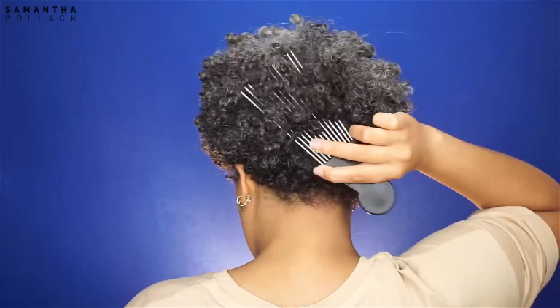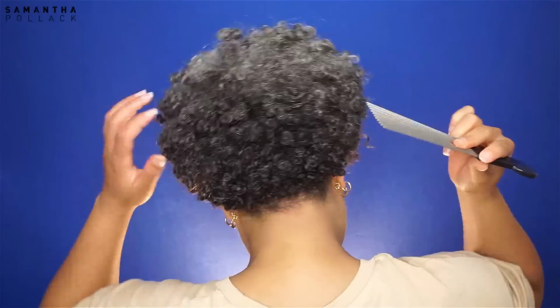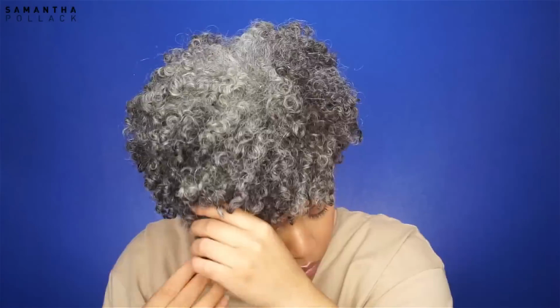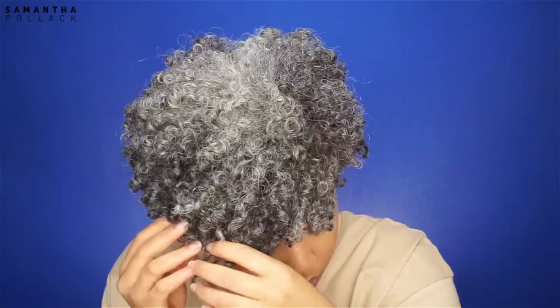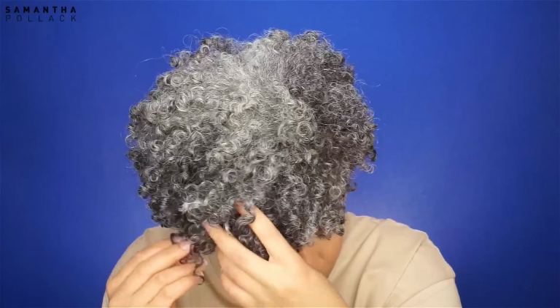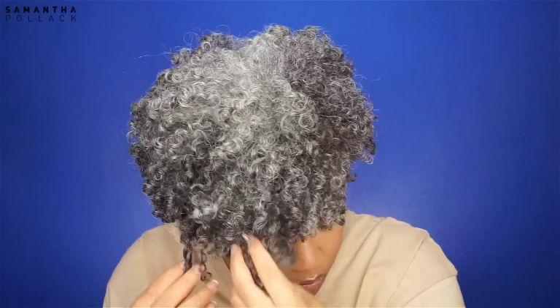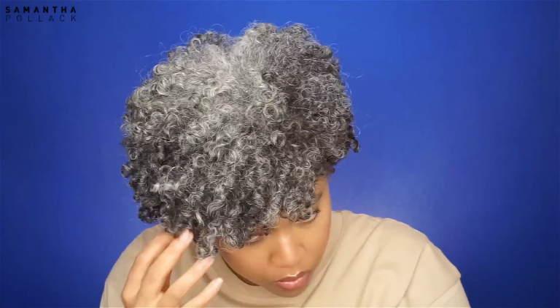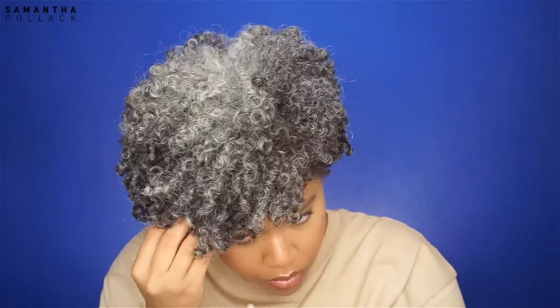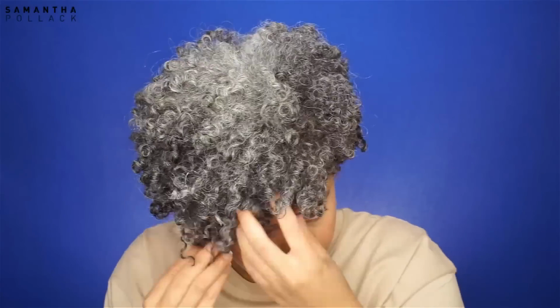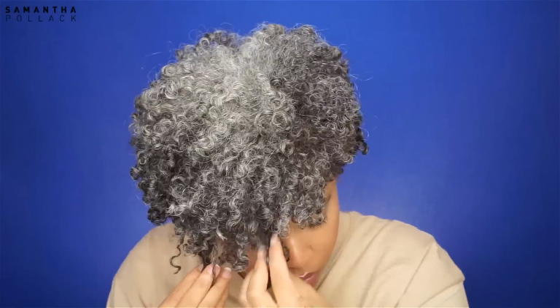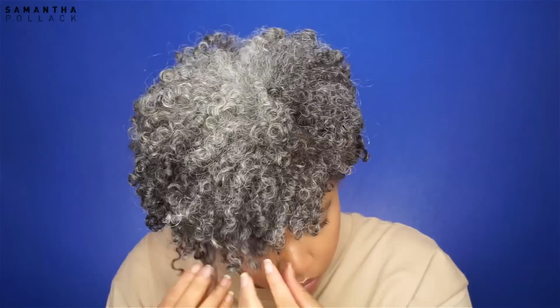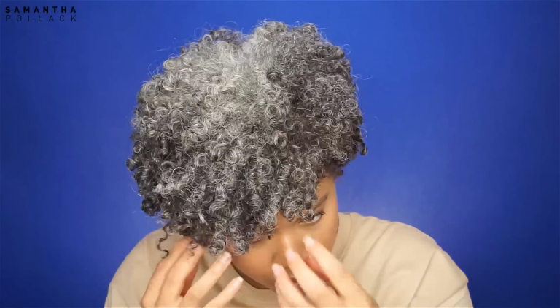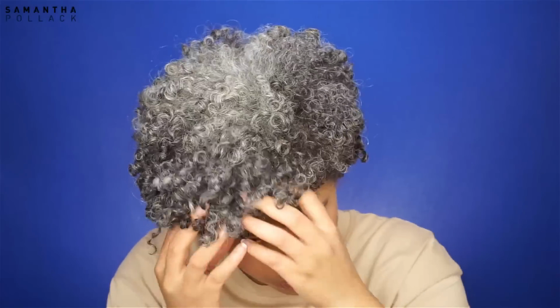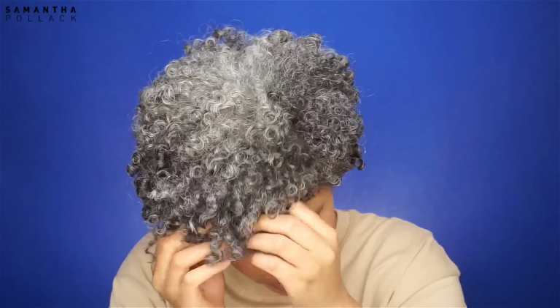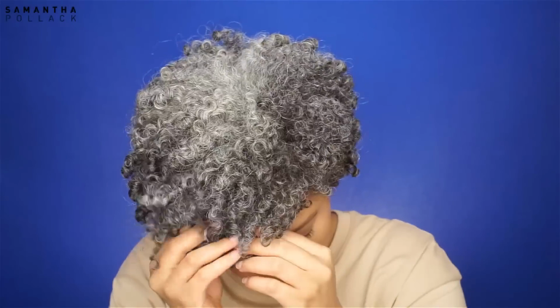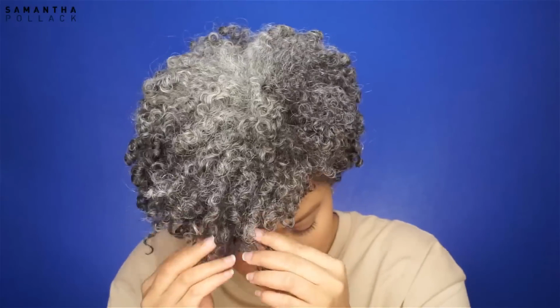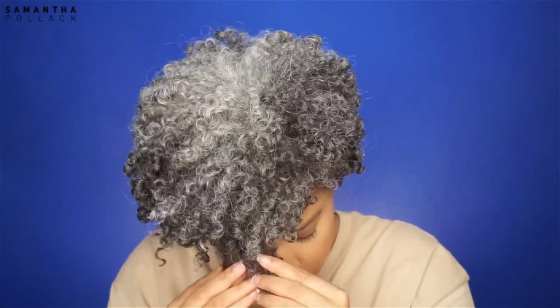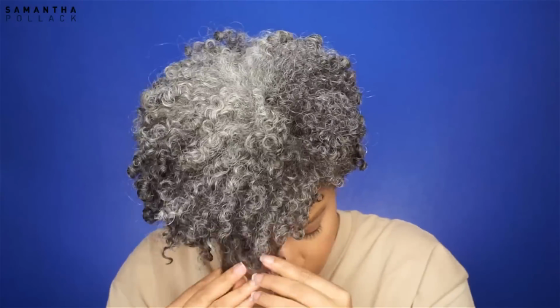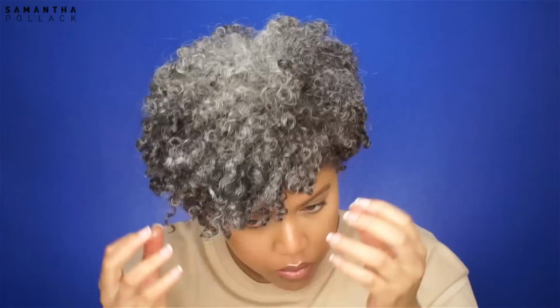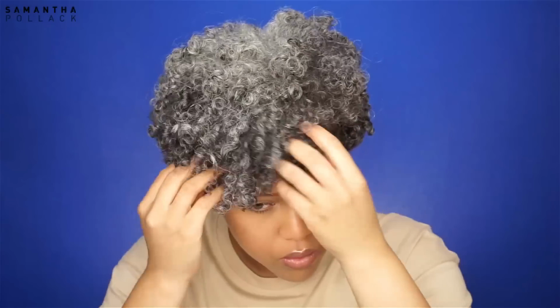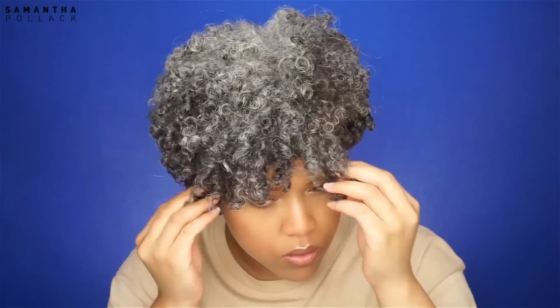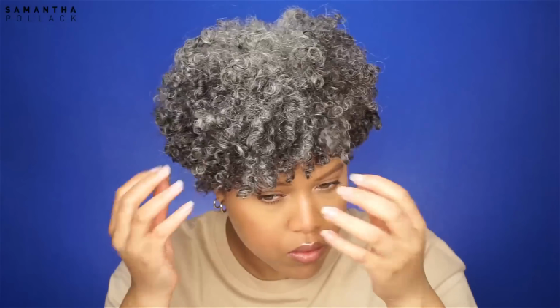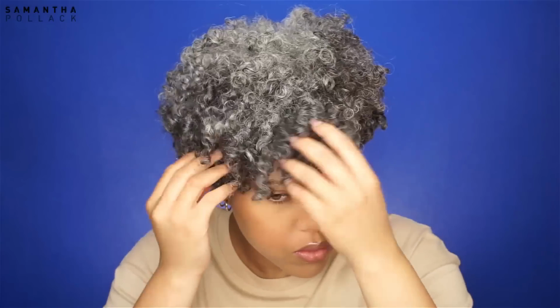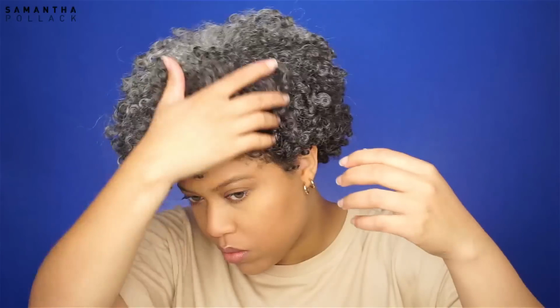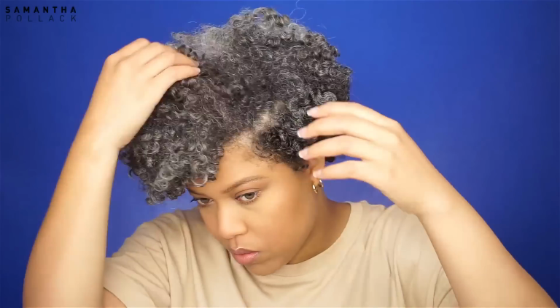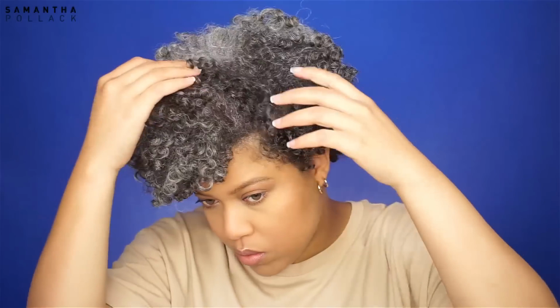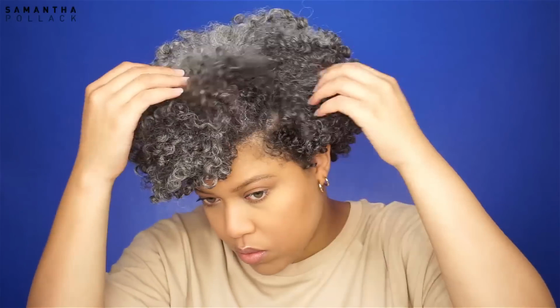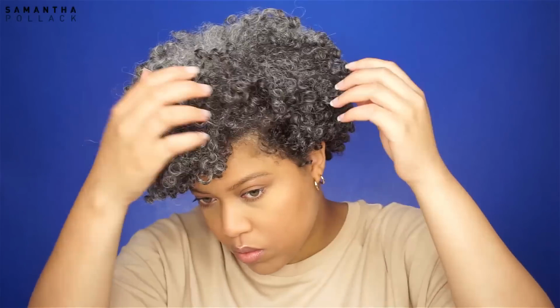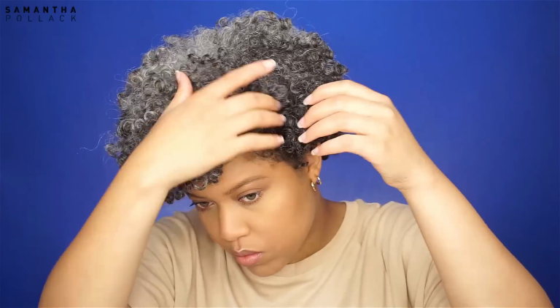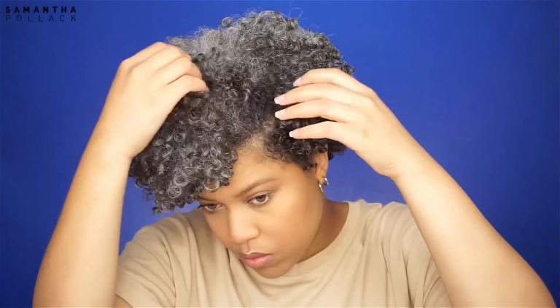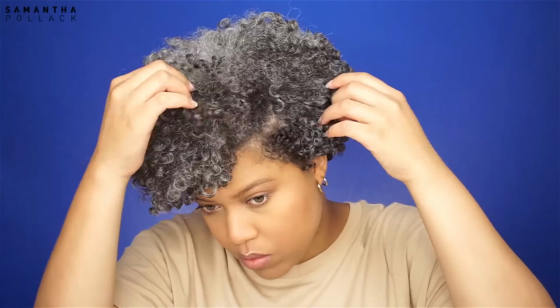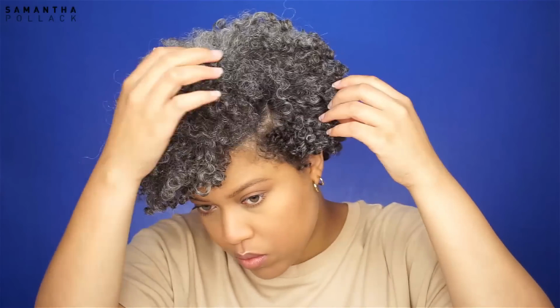I love a side part, and one of the reasons why is because I want my hair to fall on one side.